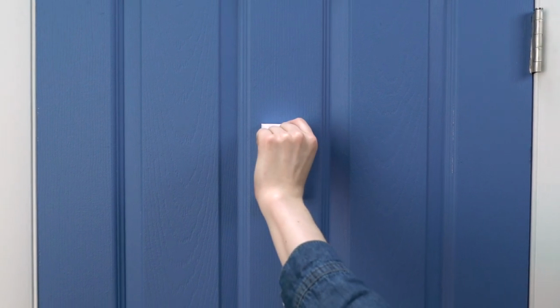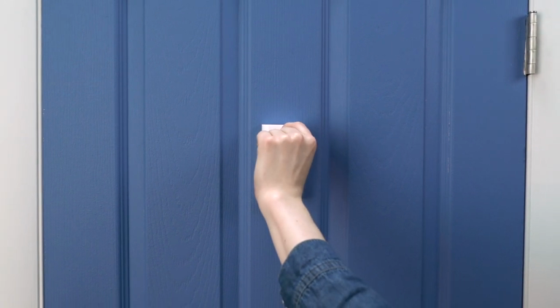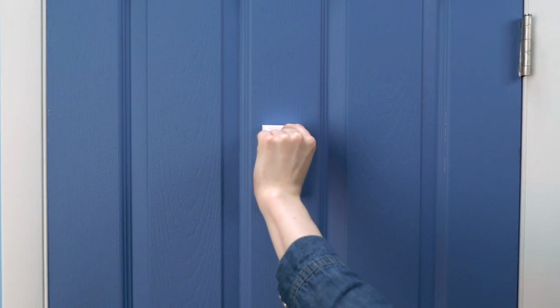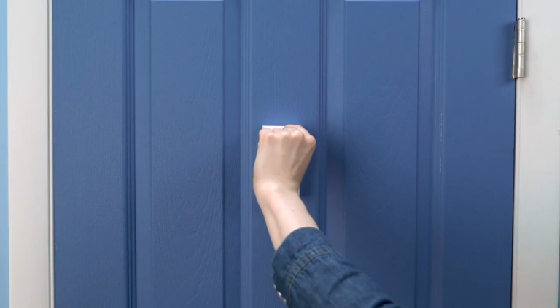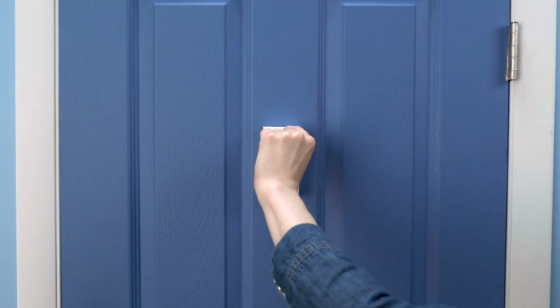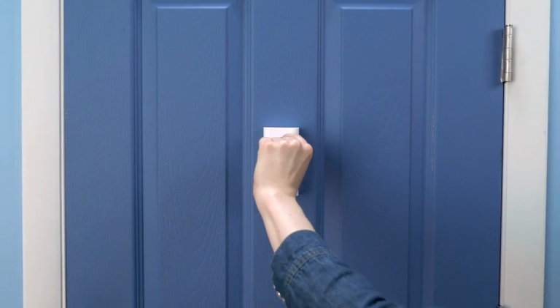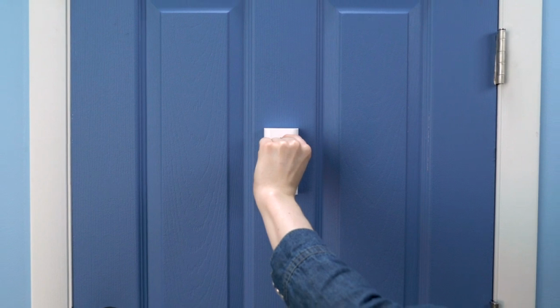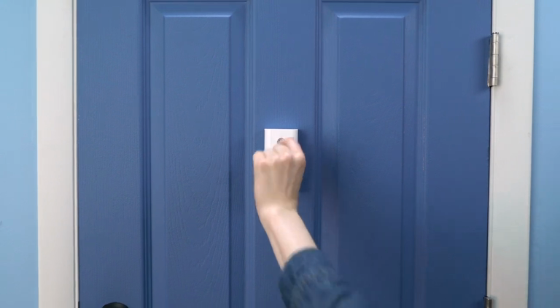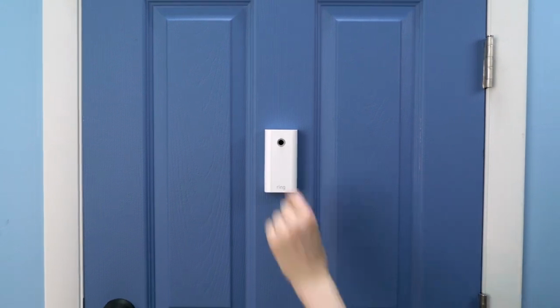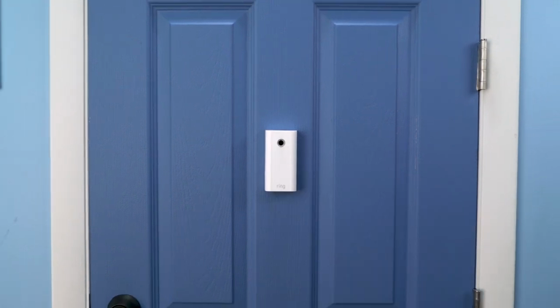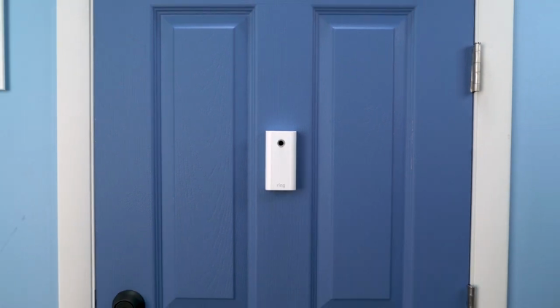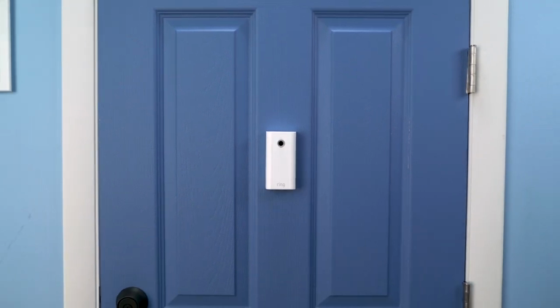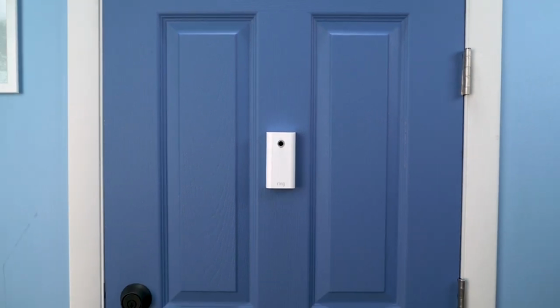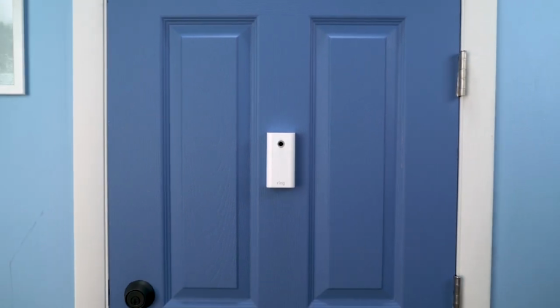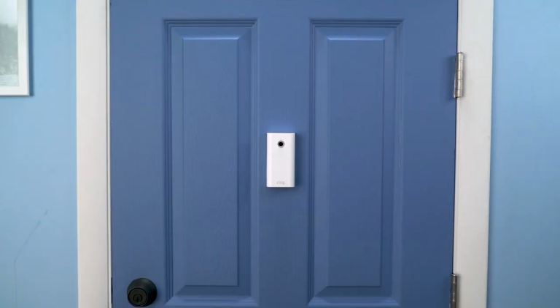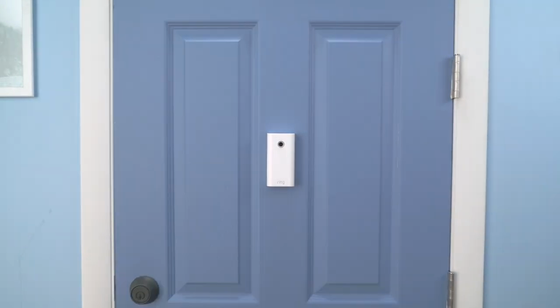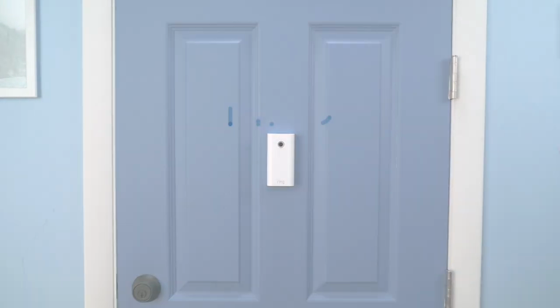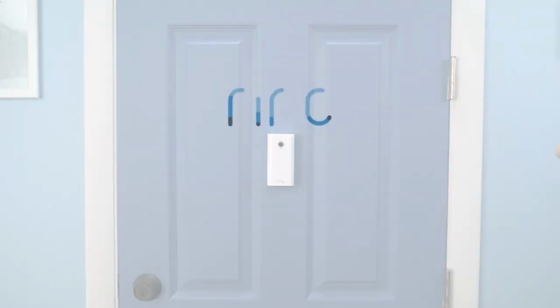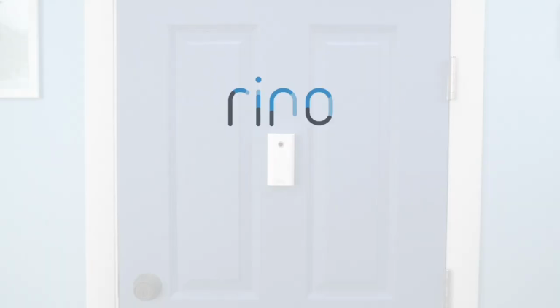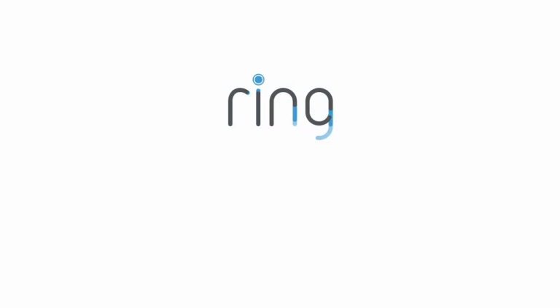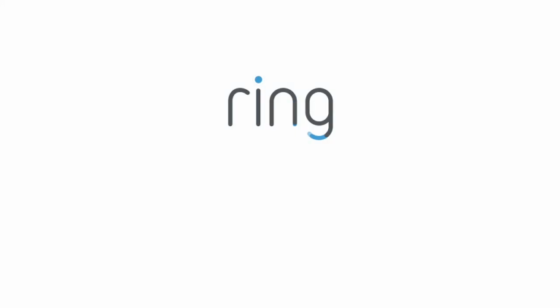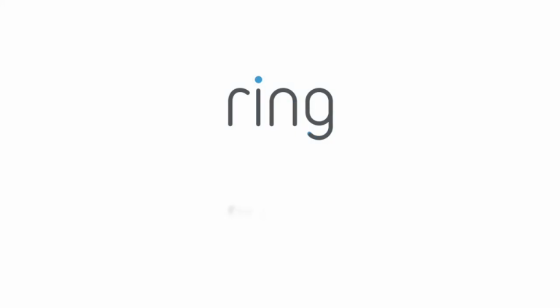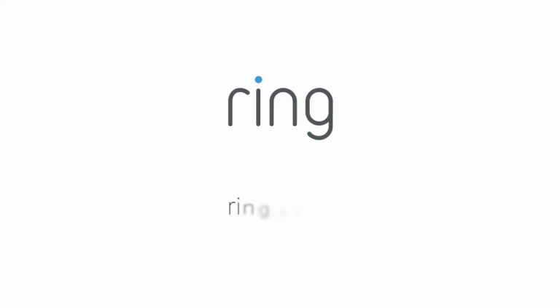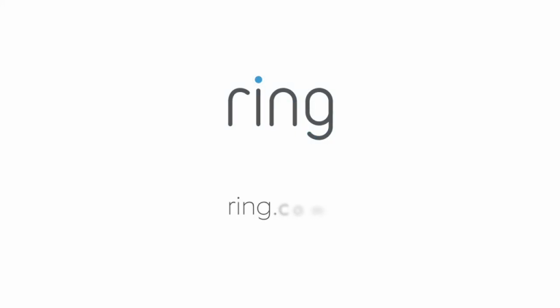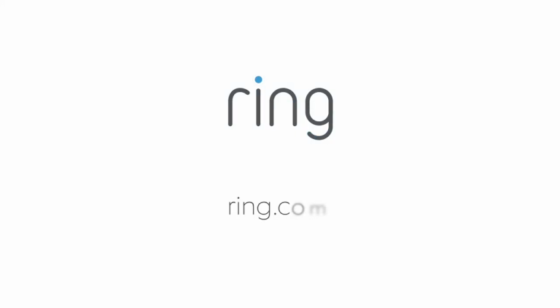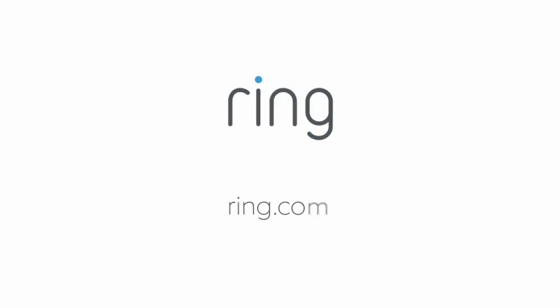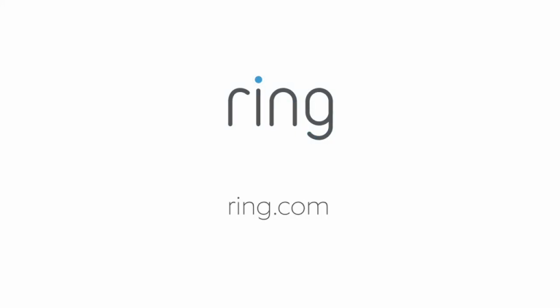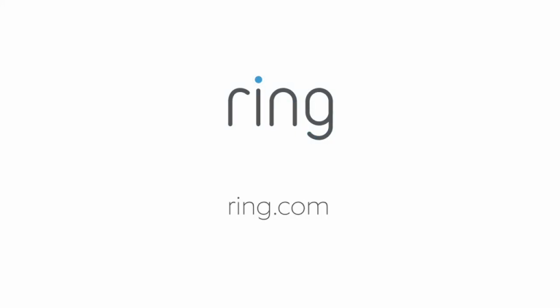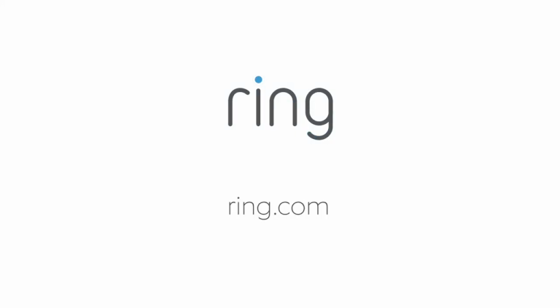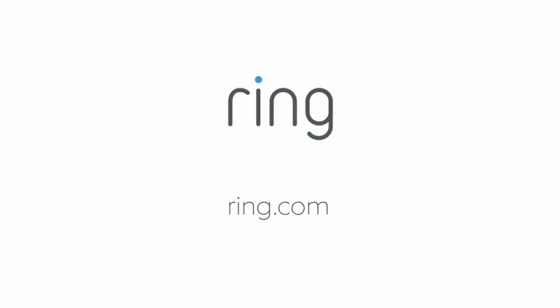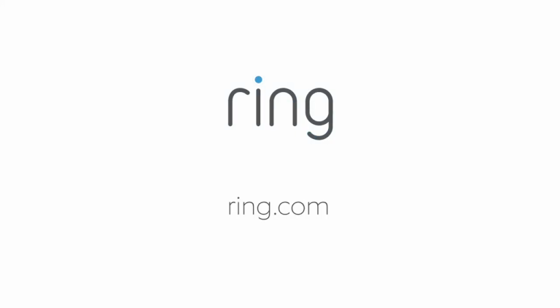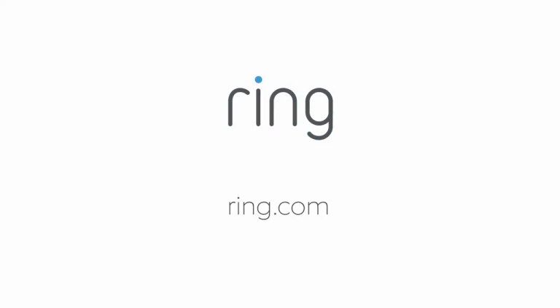We hope this video has helped you charge your Peephole Cam. Need more help? Just visit us at Ring.com.